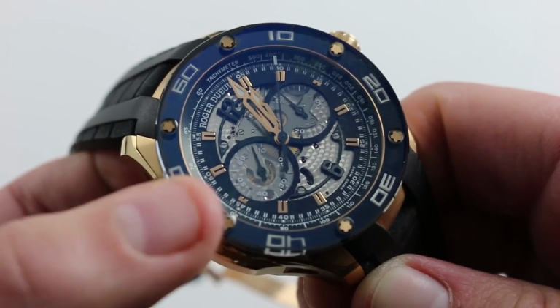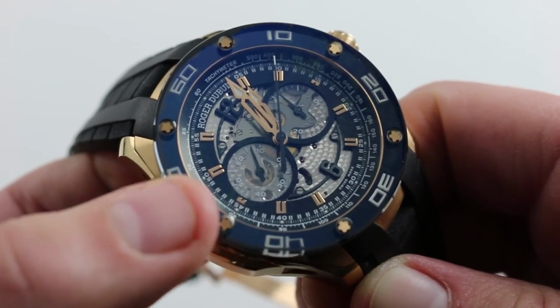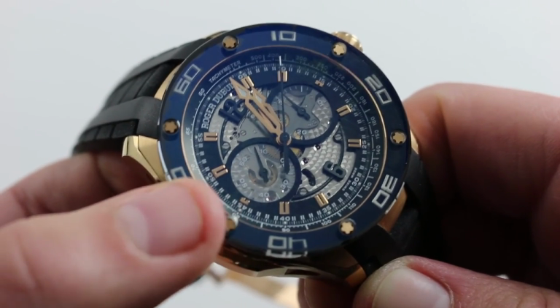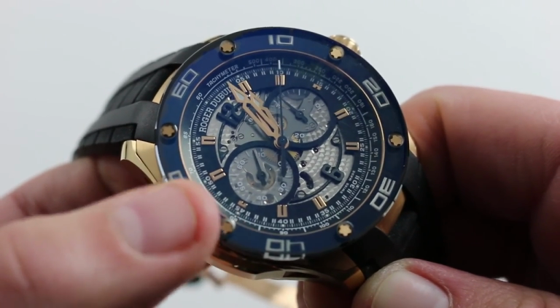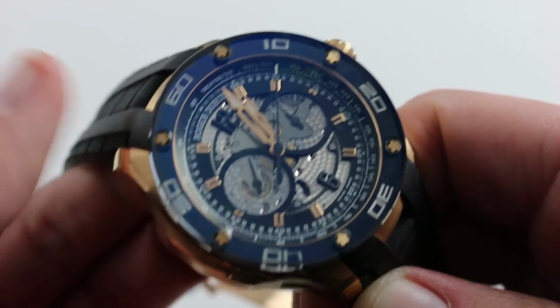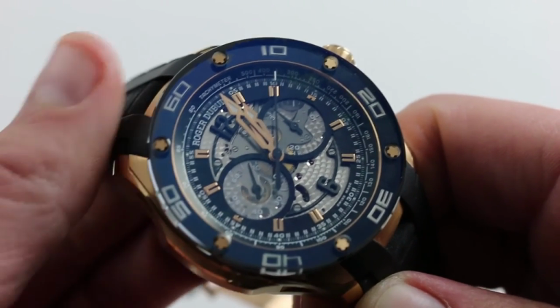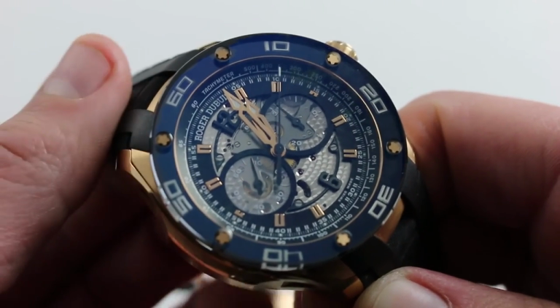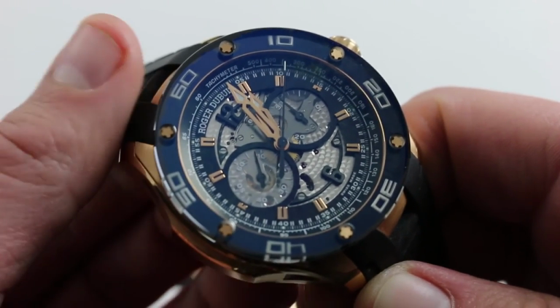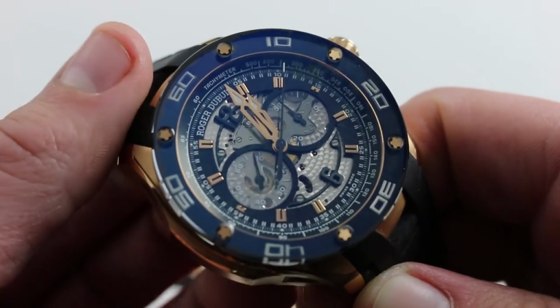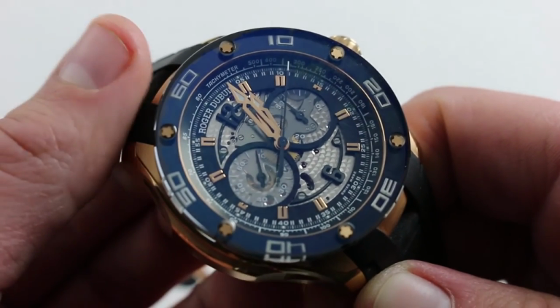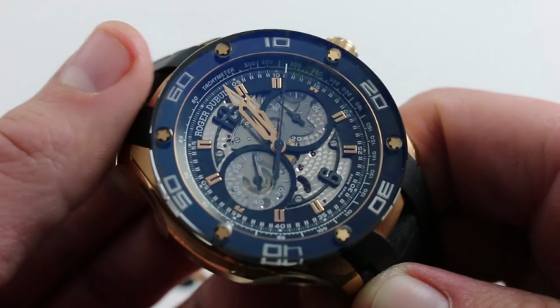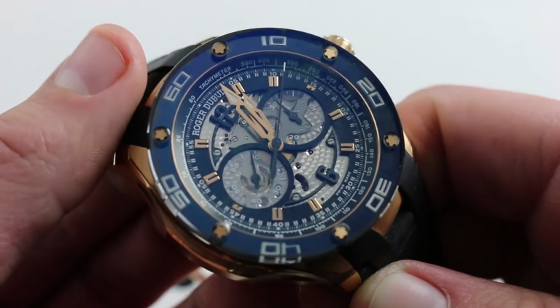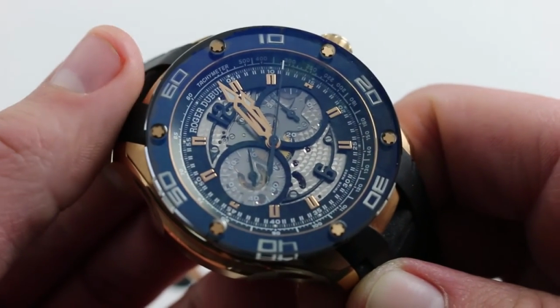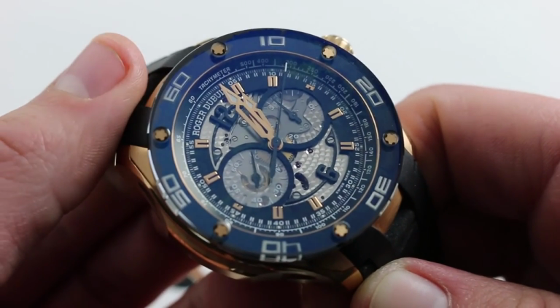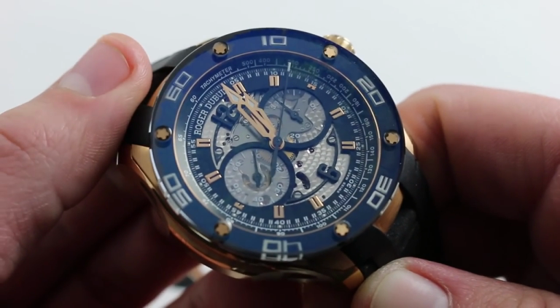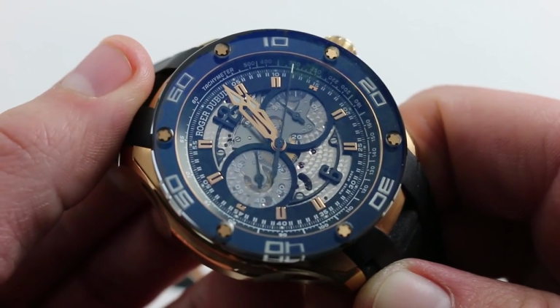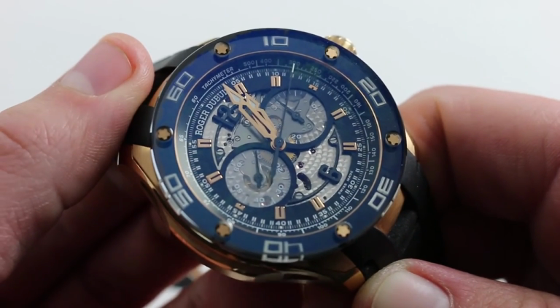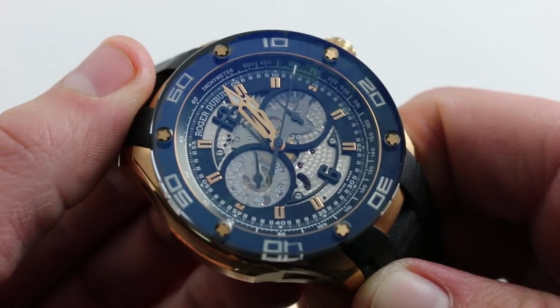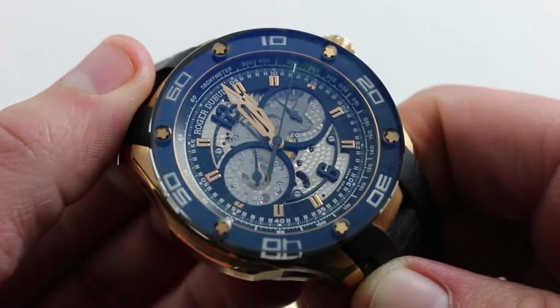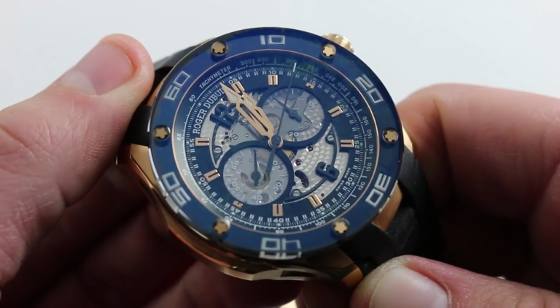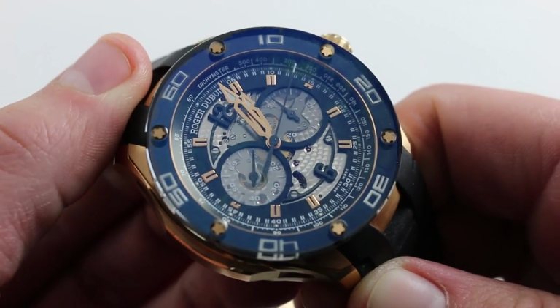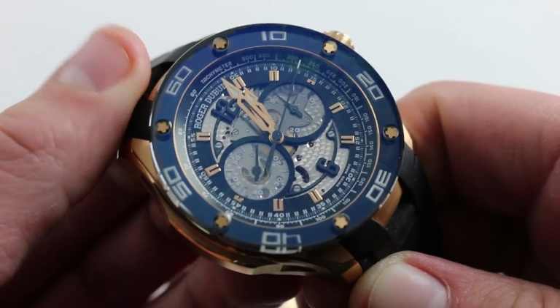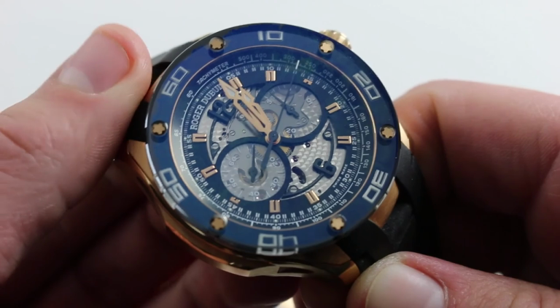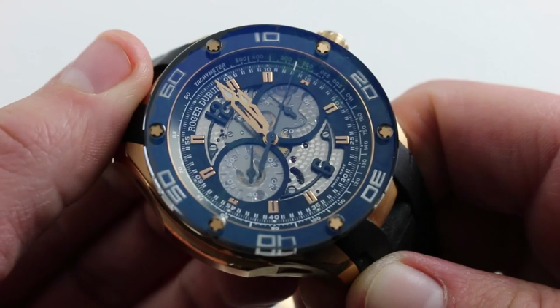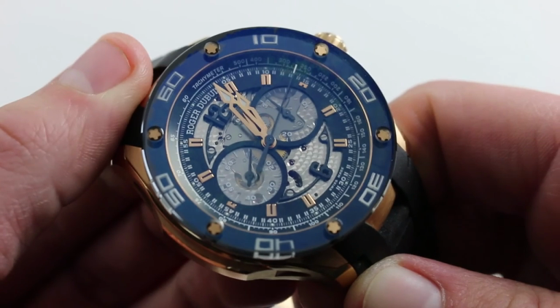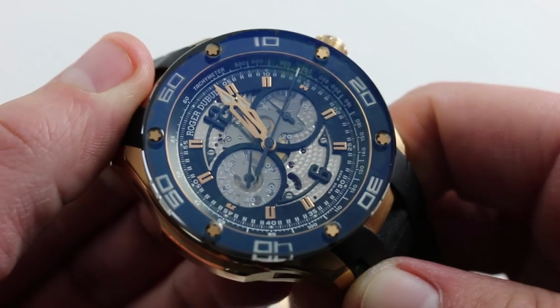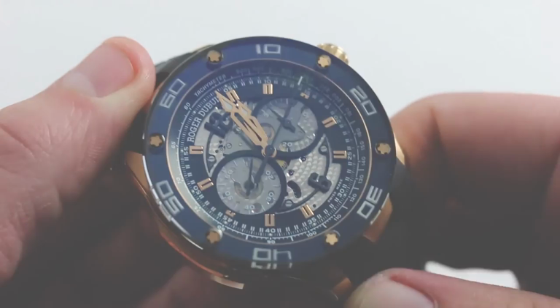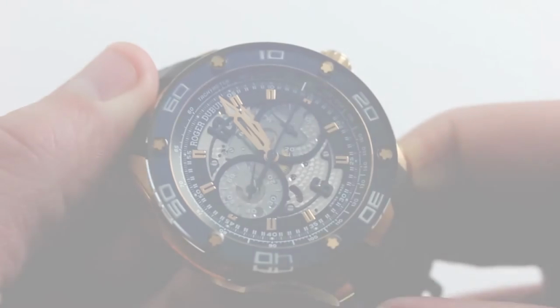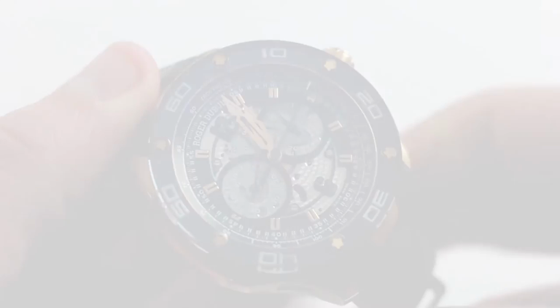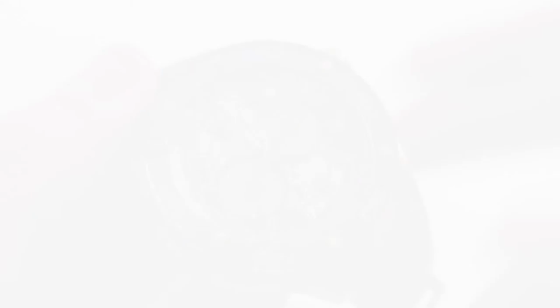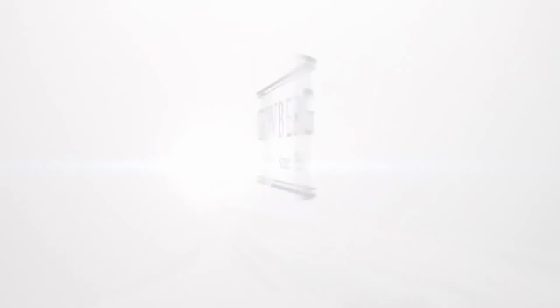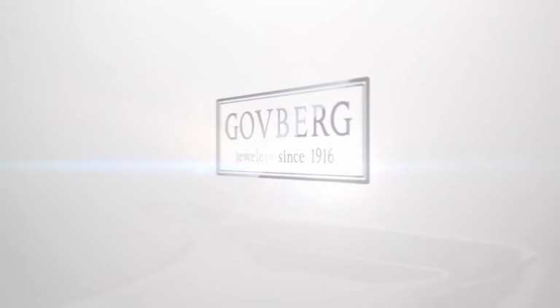You can see and purchase this Roger Dubuis rose gold Pulseon Chronograph on our website.